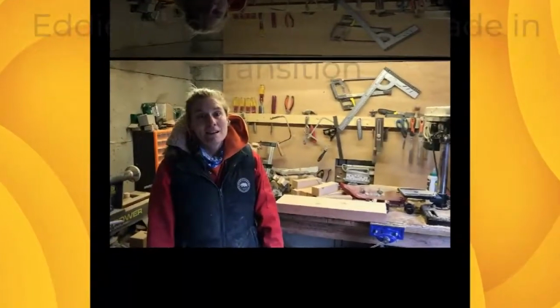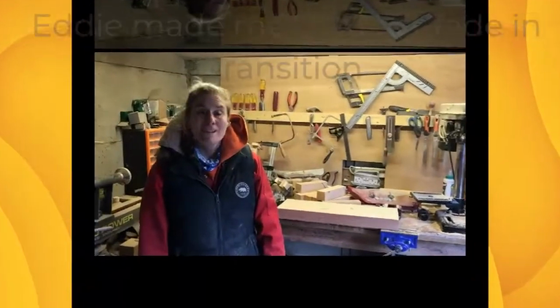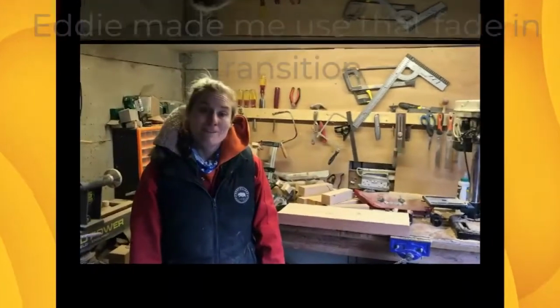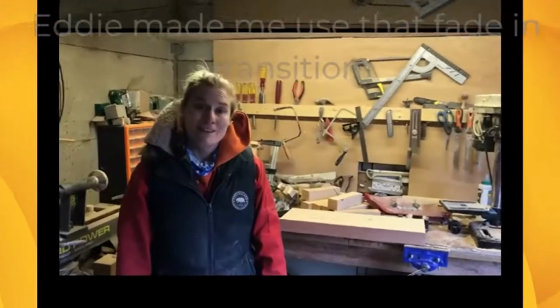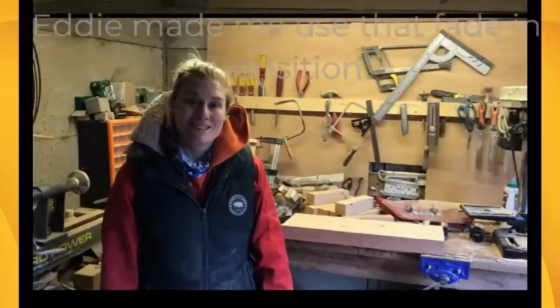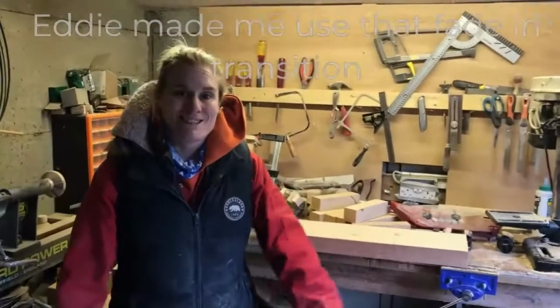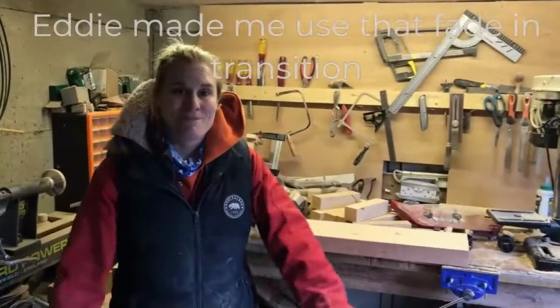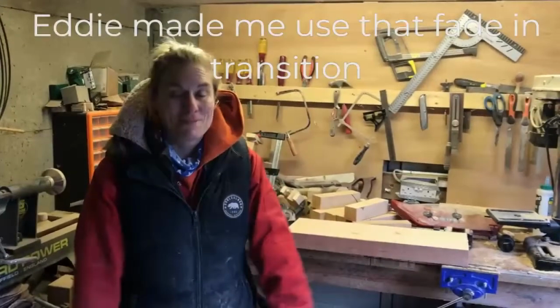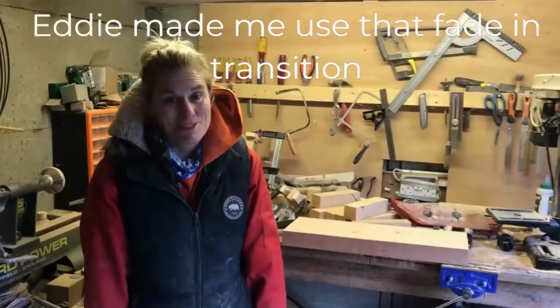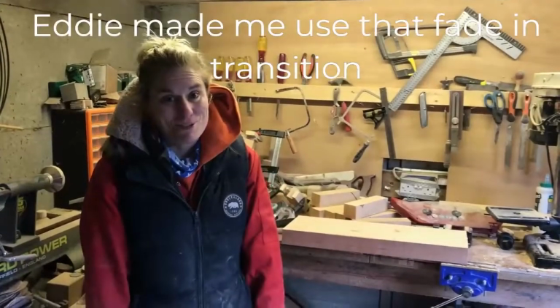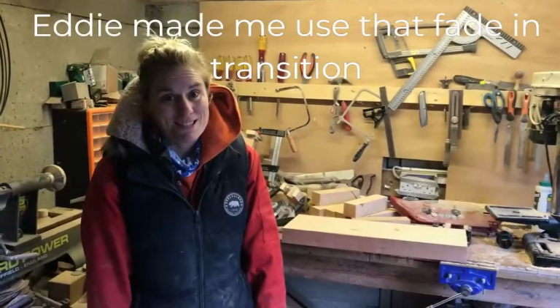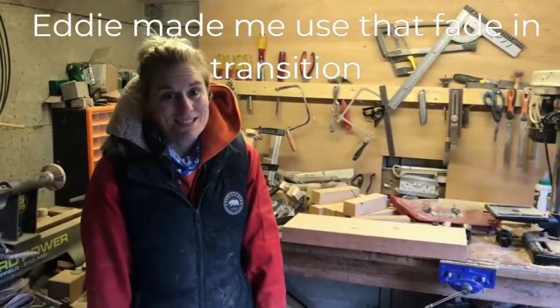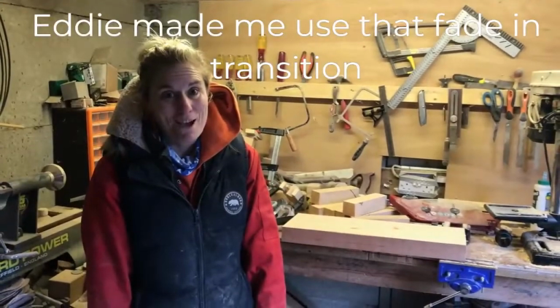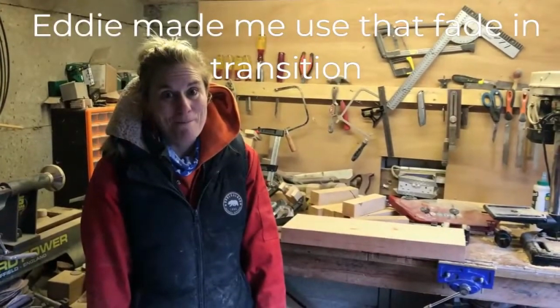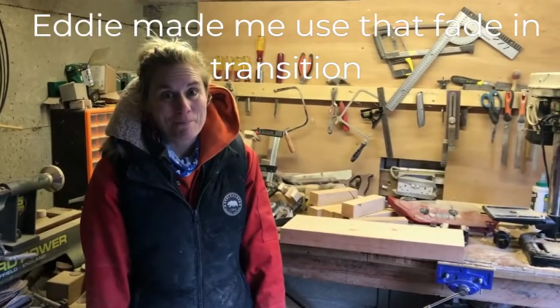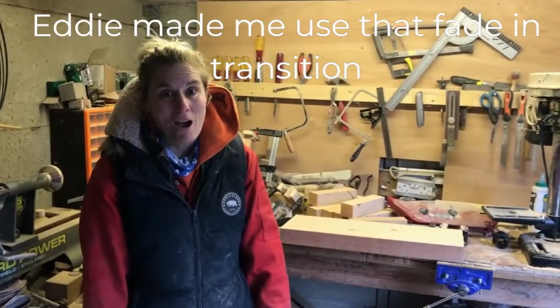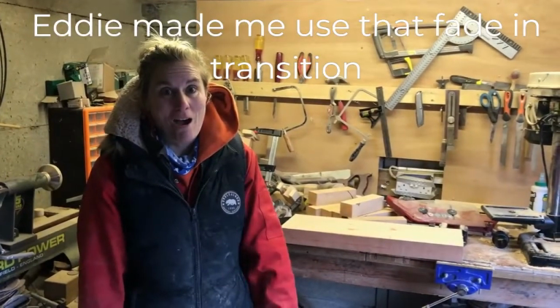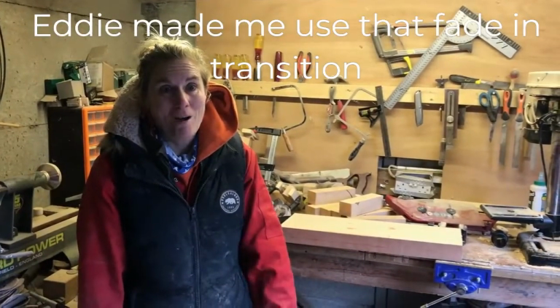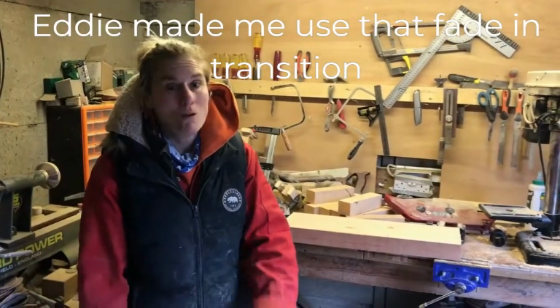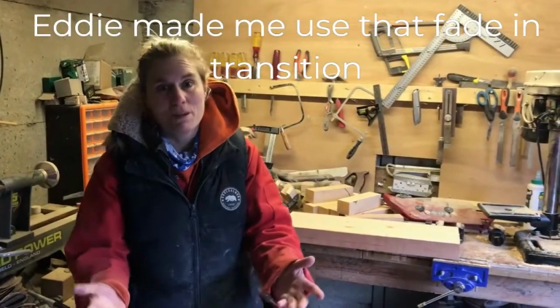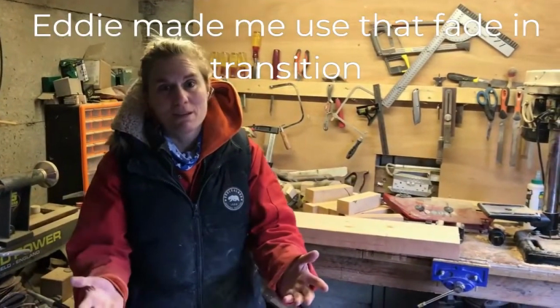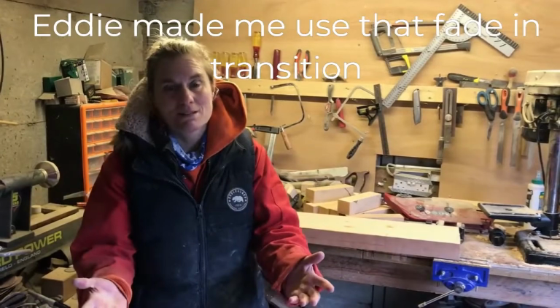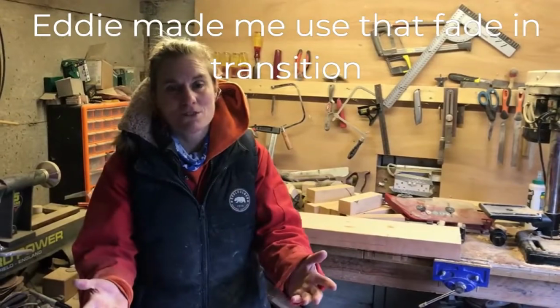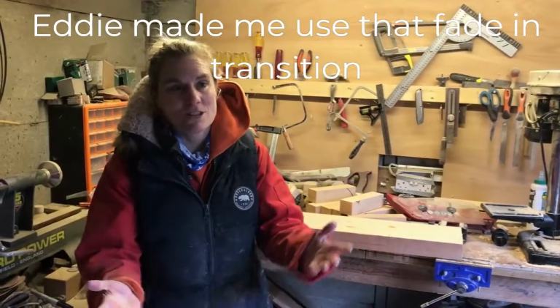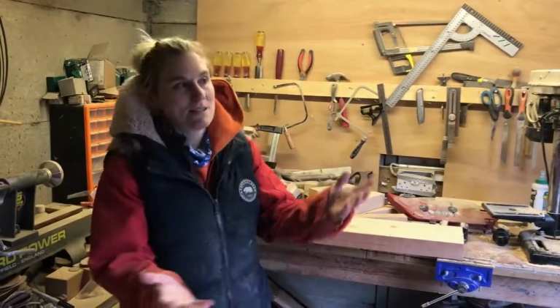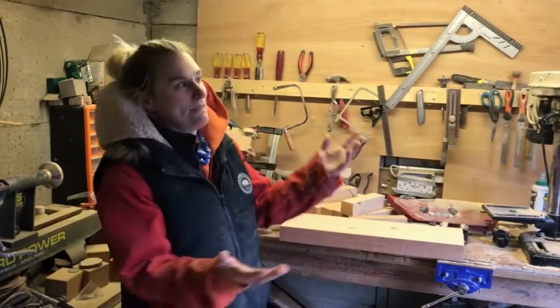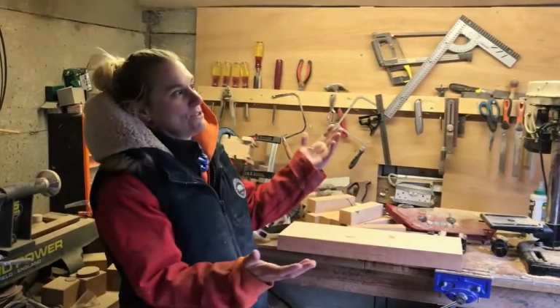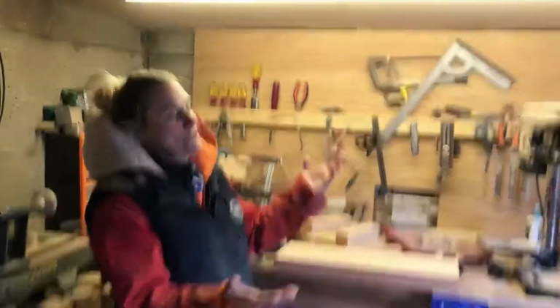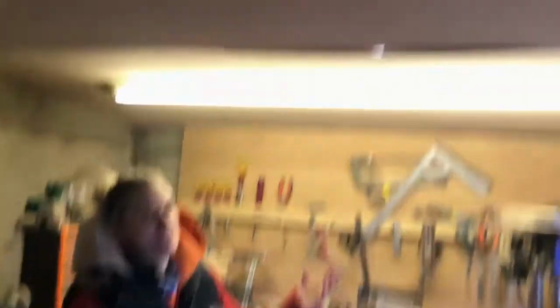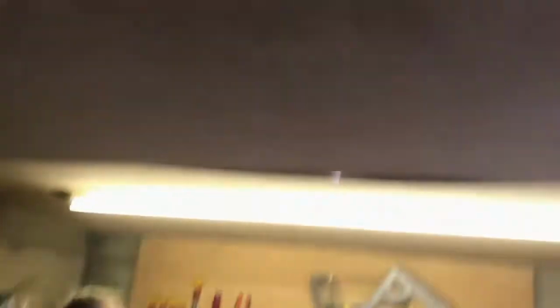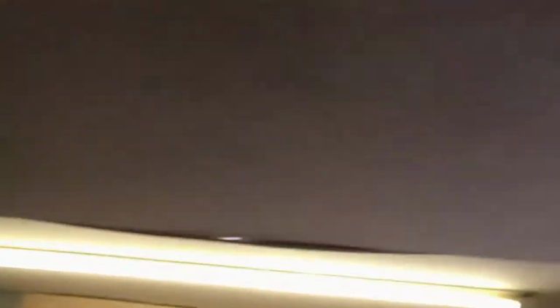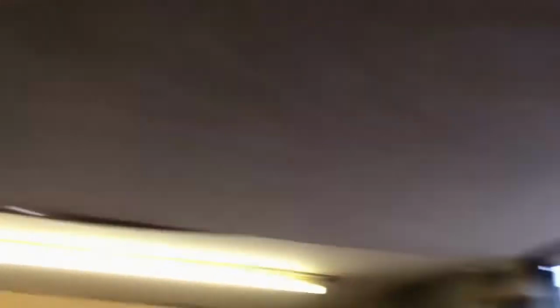Hello there, it's Tasha here from Tasha's Woodshed — oh and by the way, it's not a shed, it's a garage. Big lie.